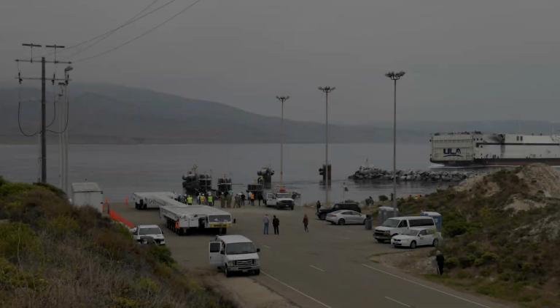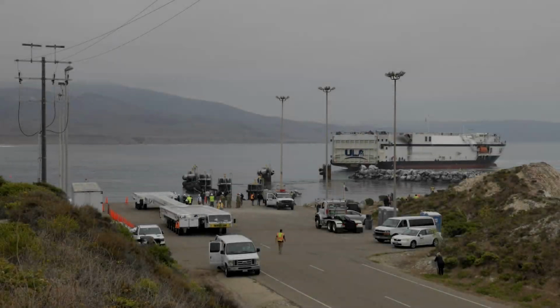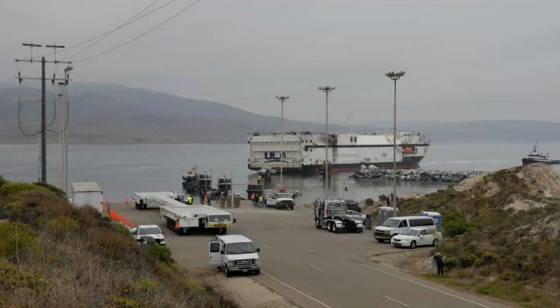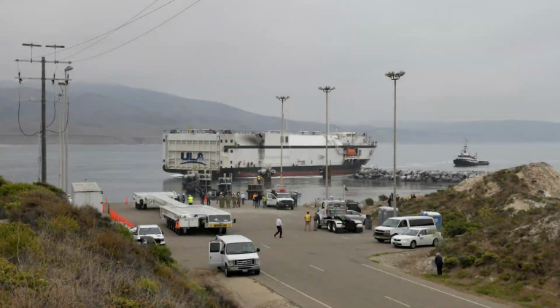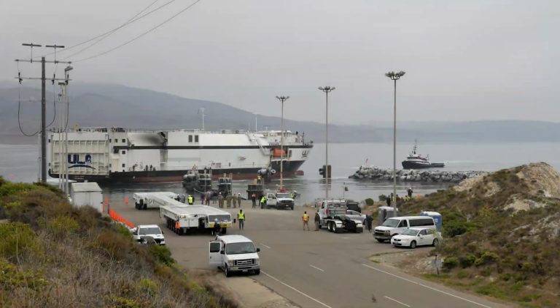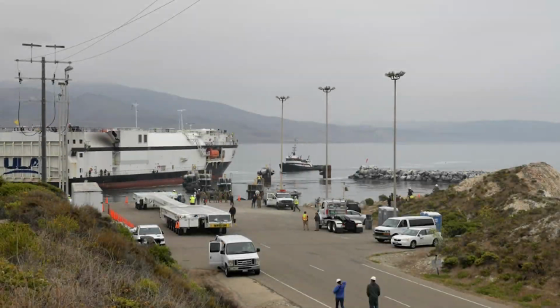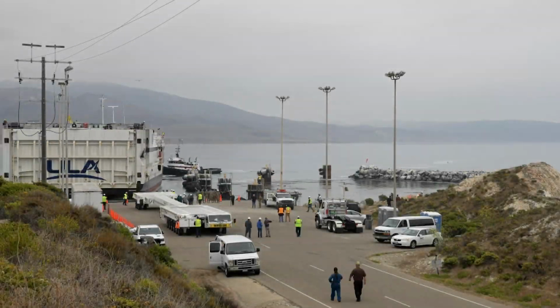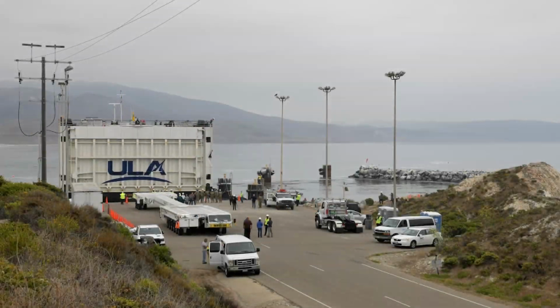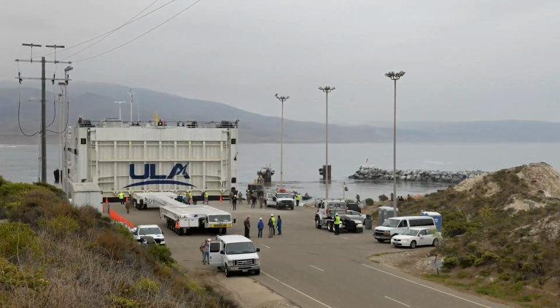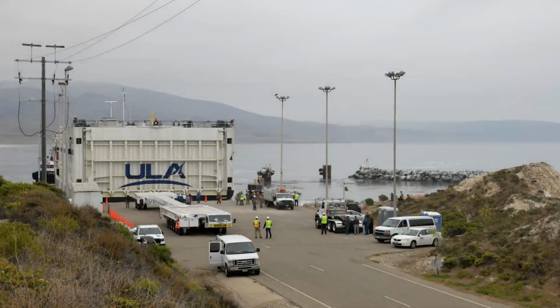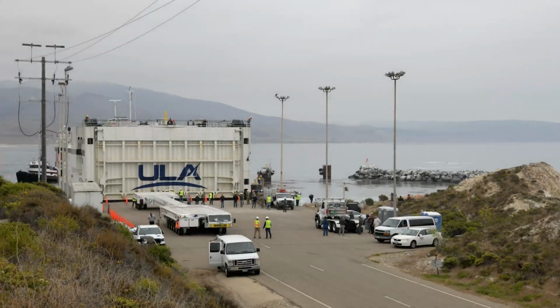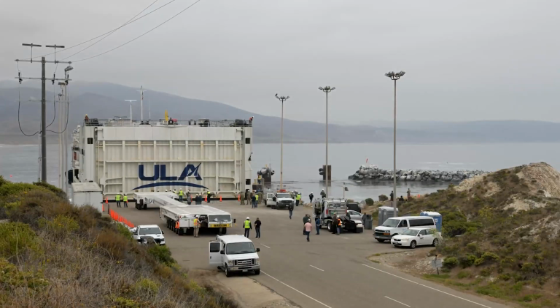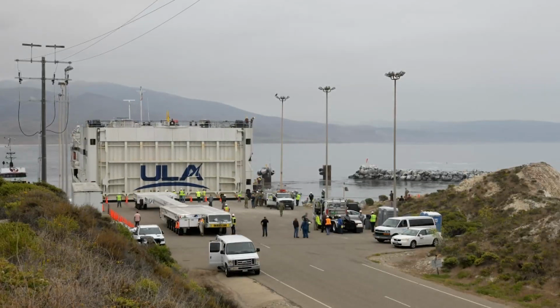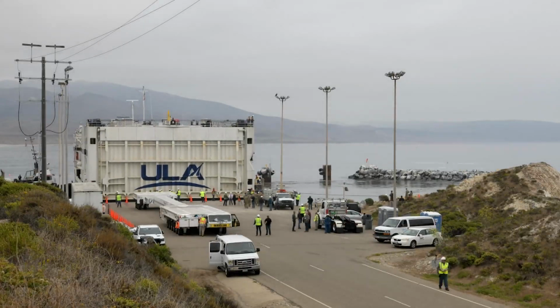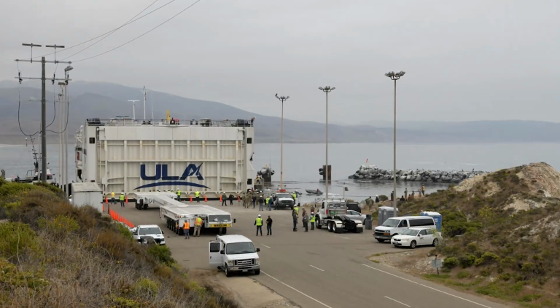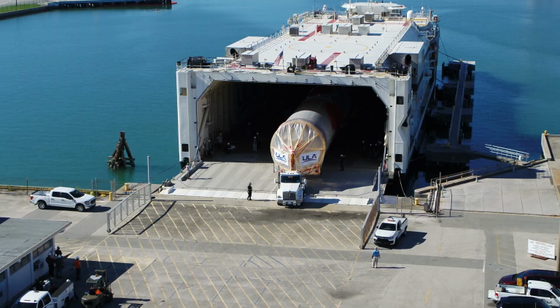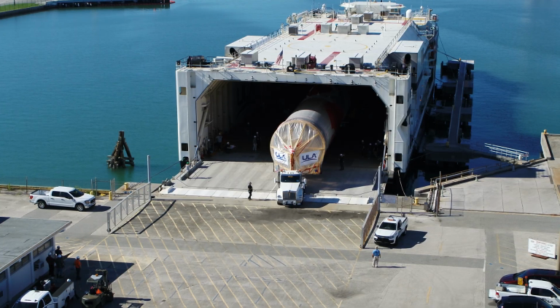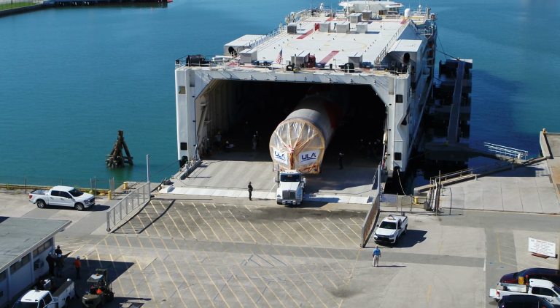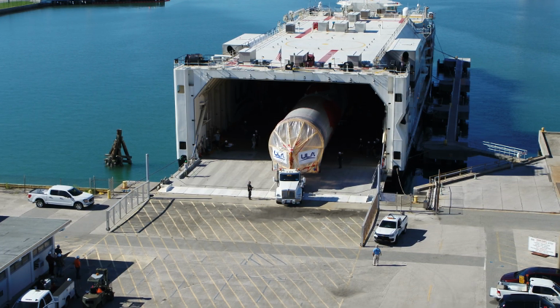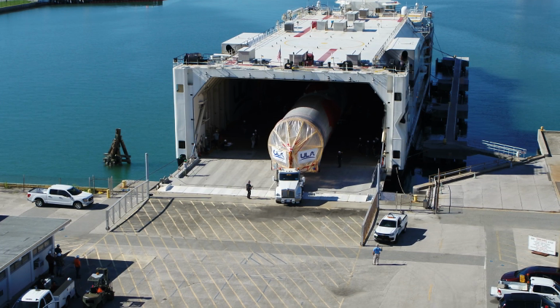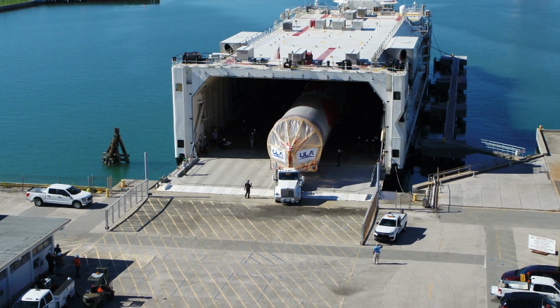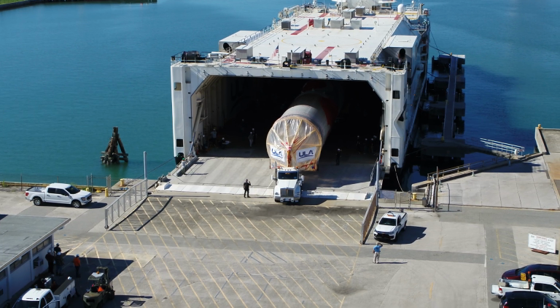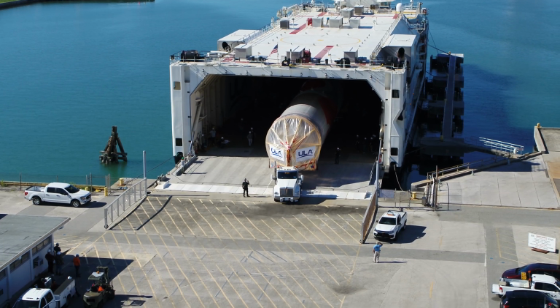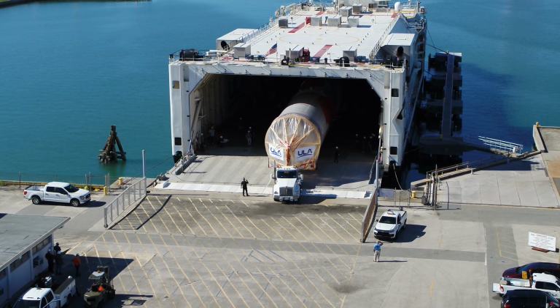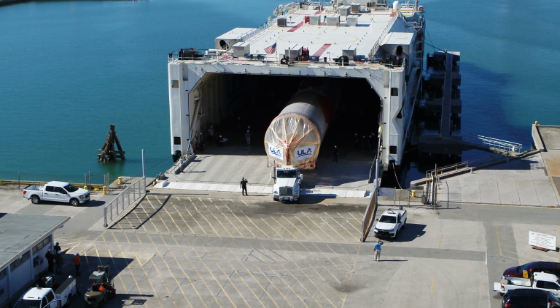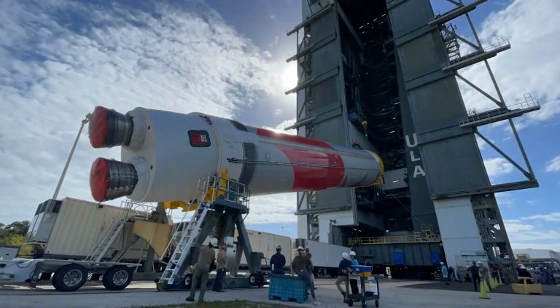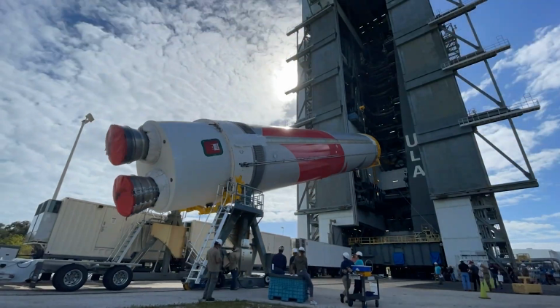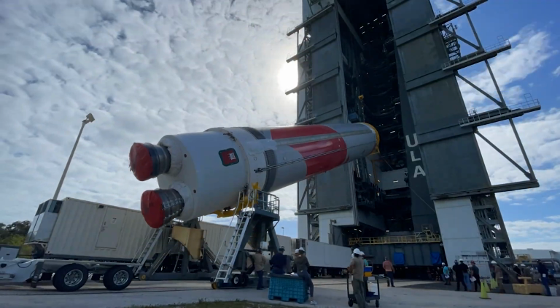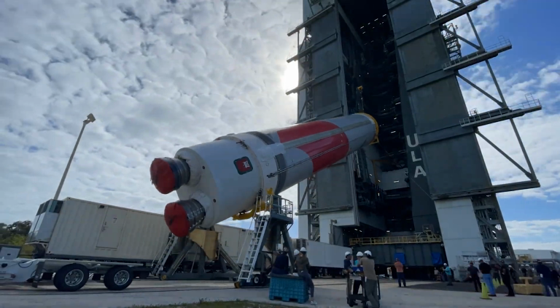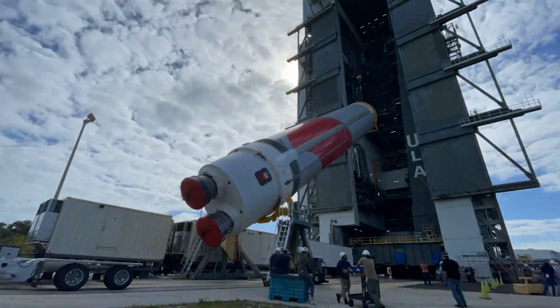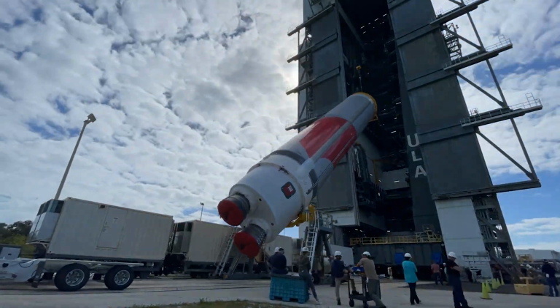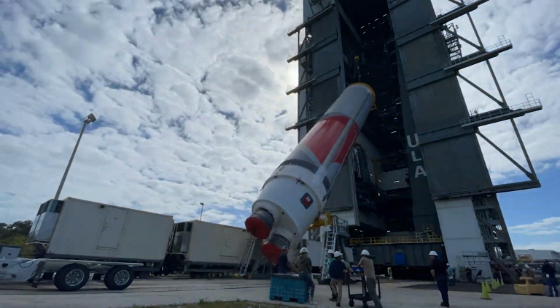At either destination, the flight hardware is then unloaded and transported for stacking and launch.